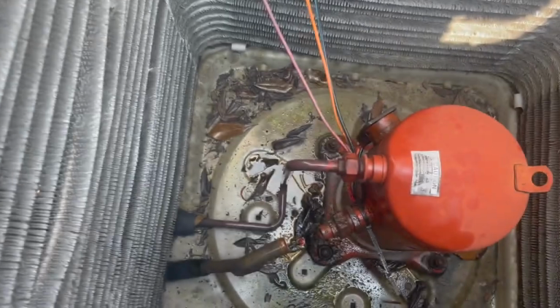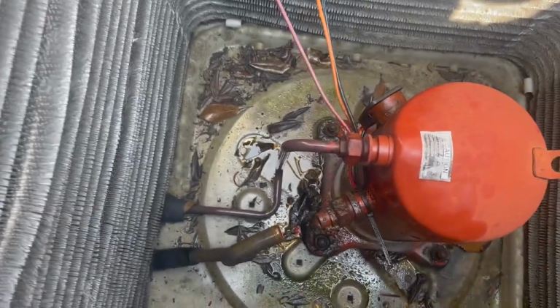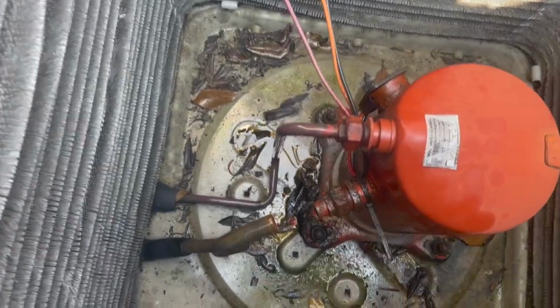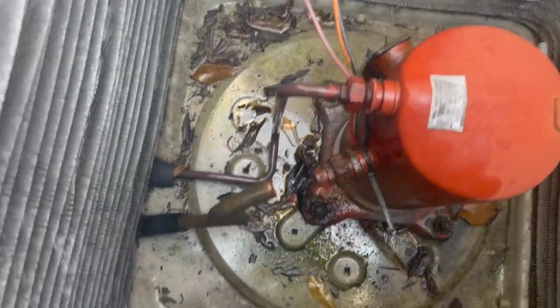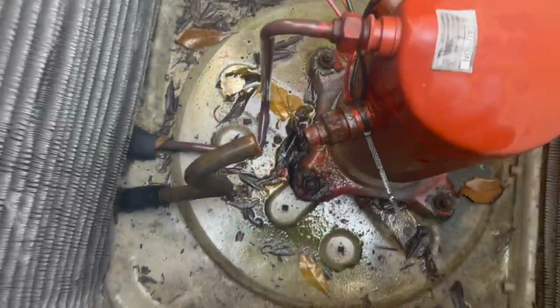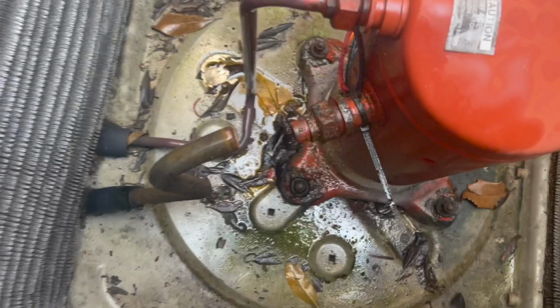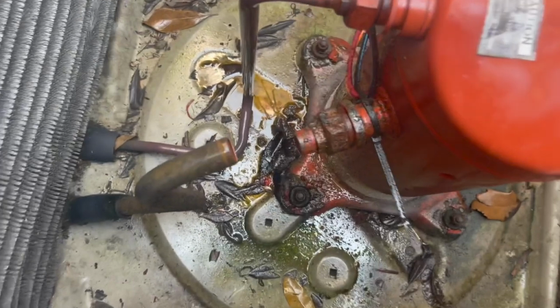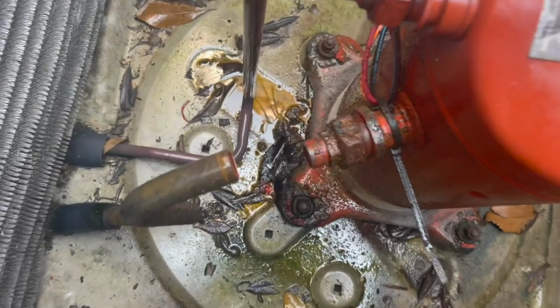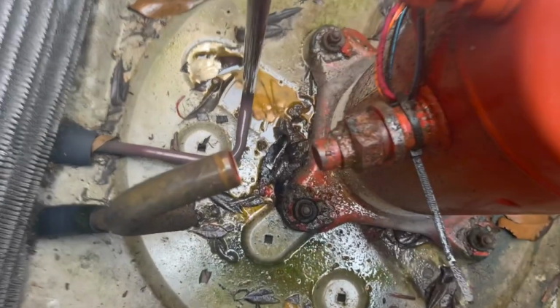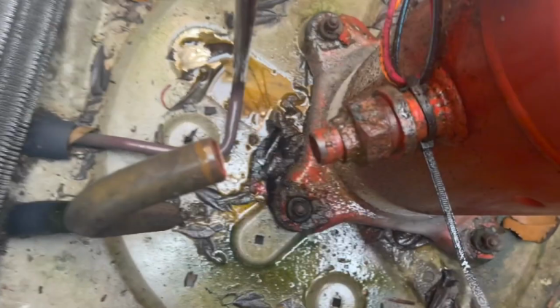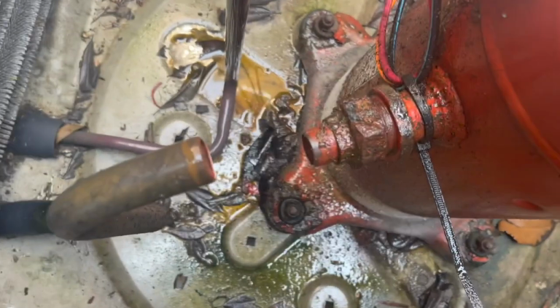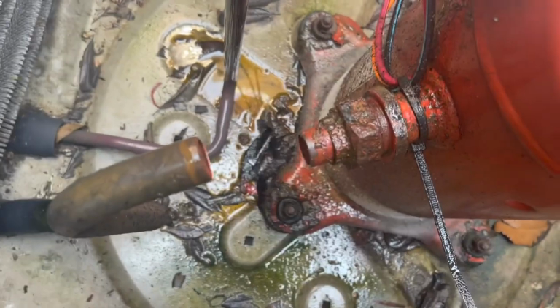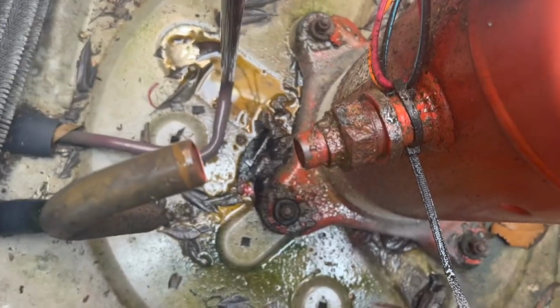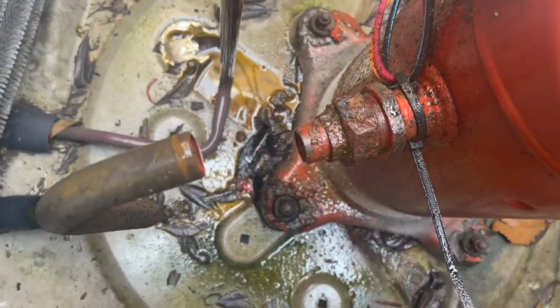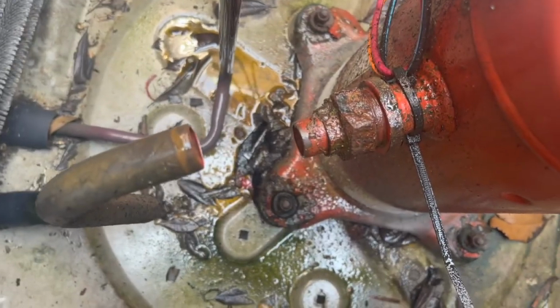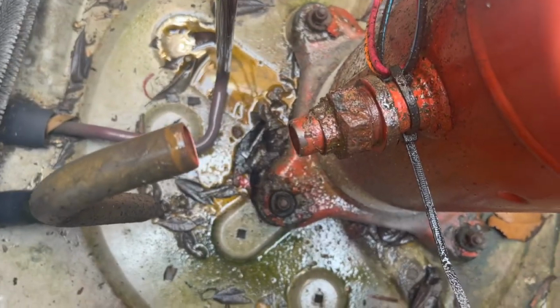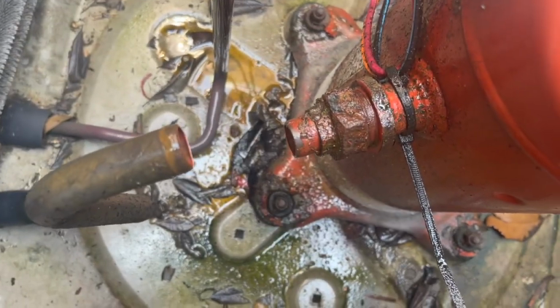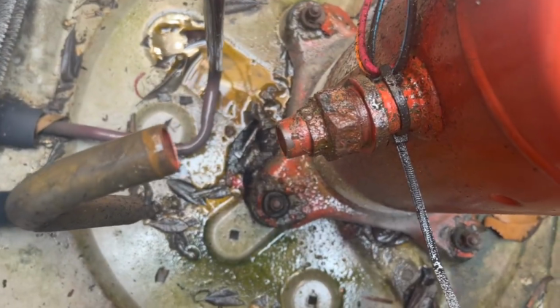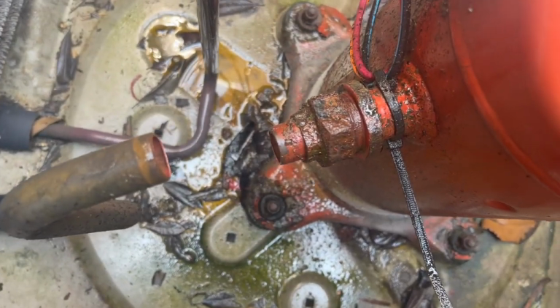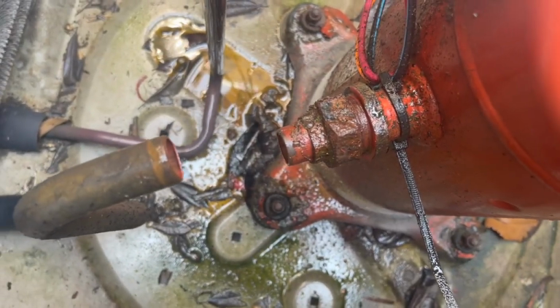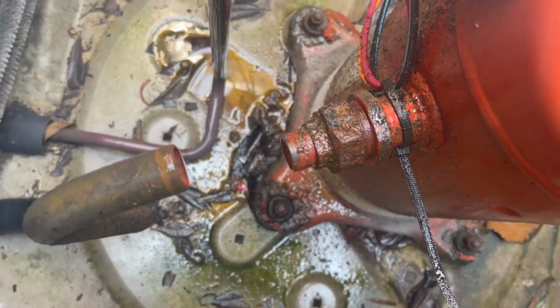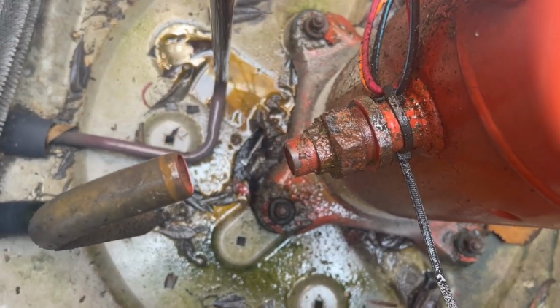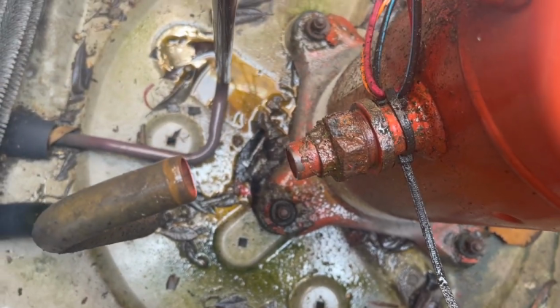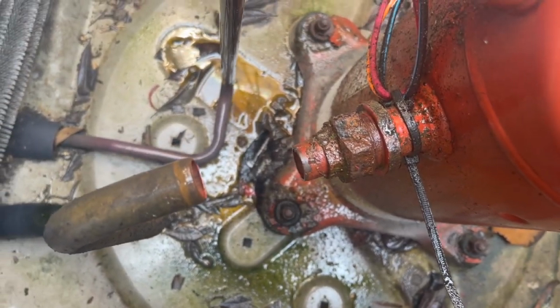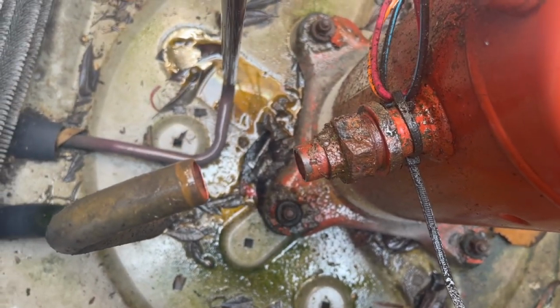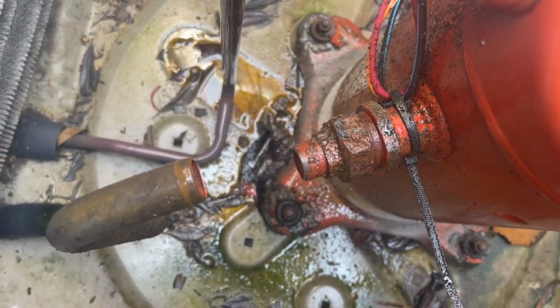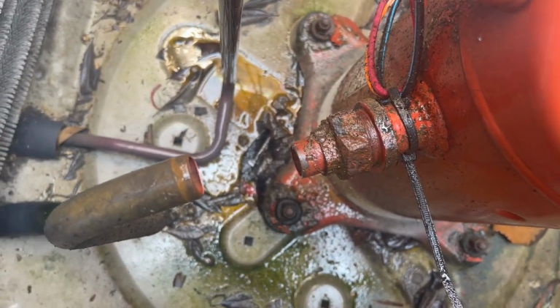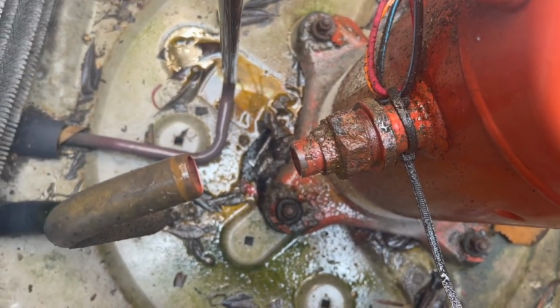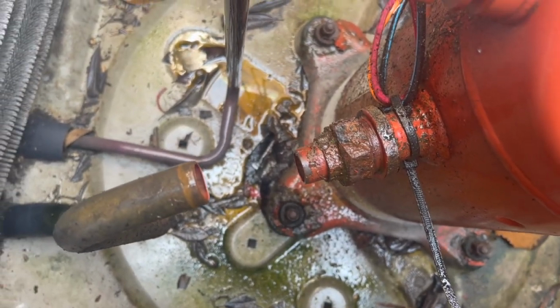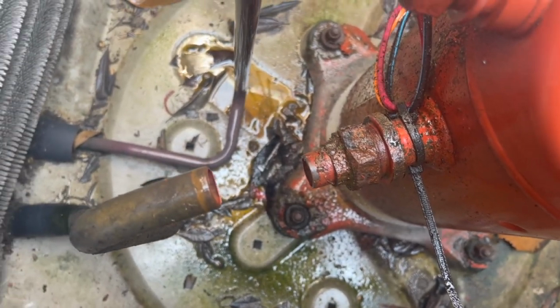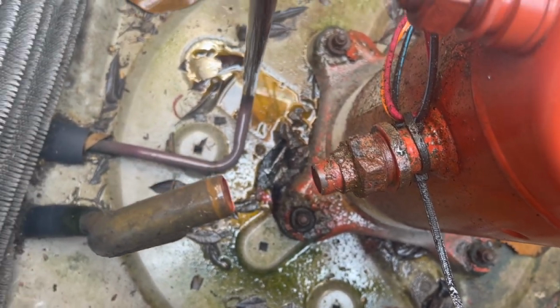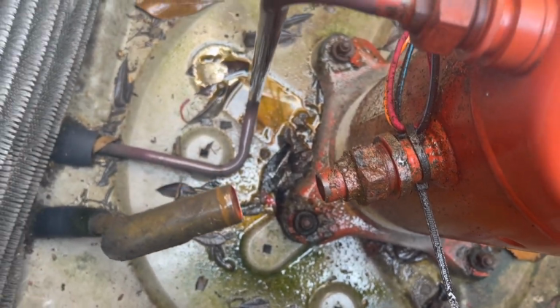Alright guys, all the refrigerant's out. I've got the copper cut. Here goes nothing.